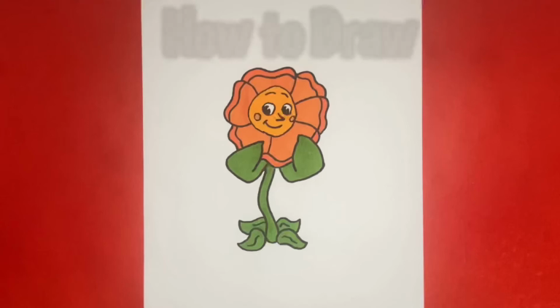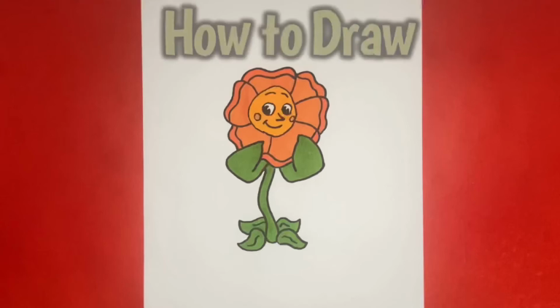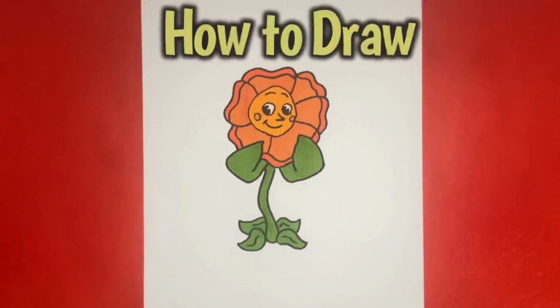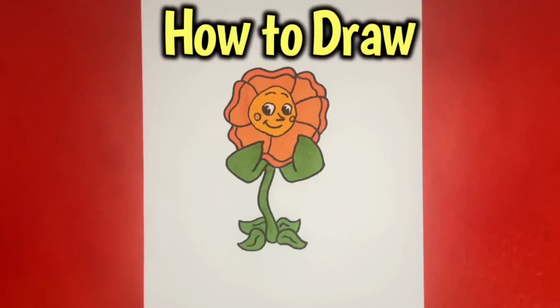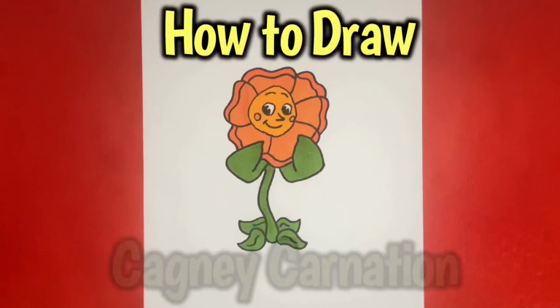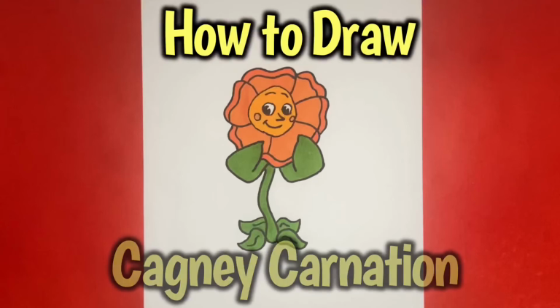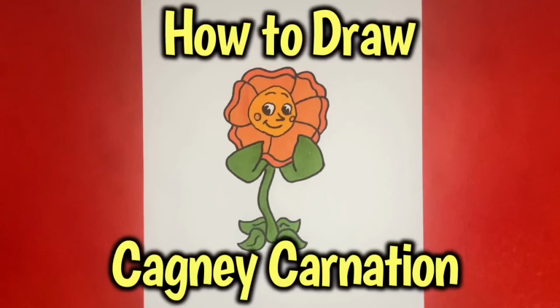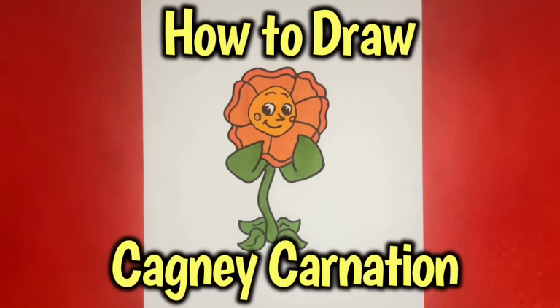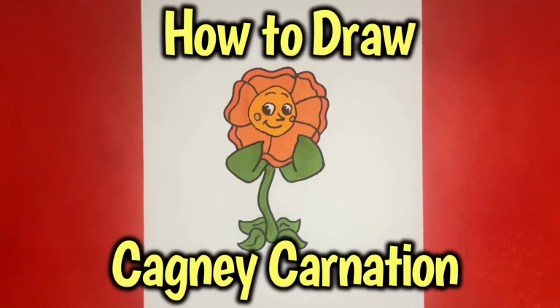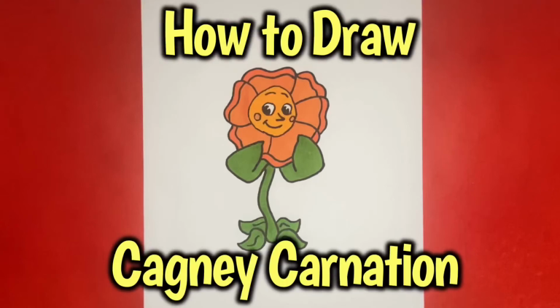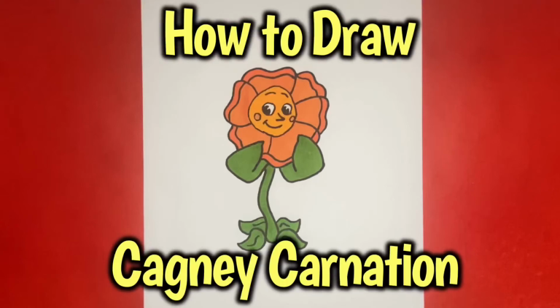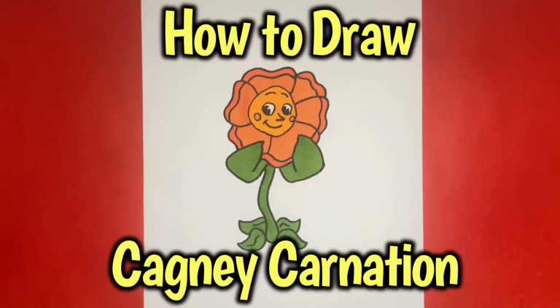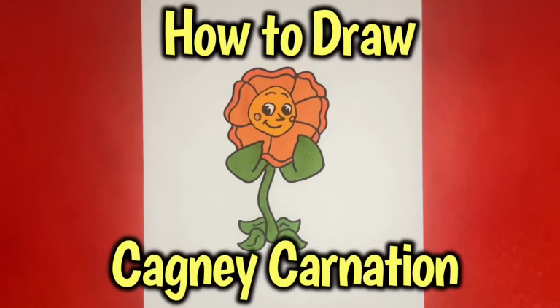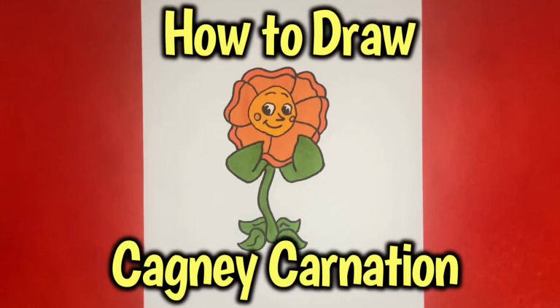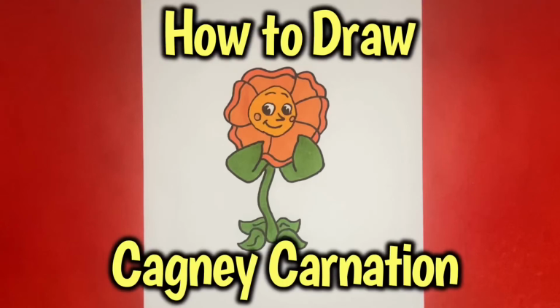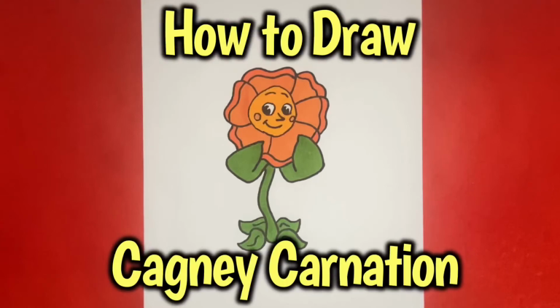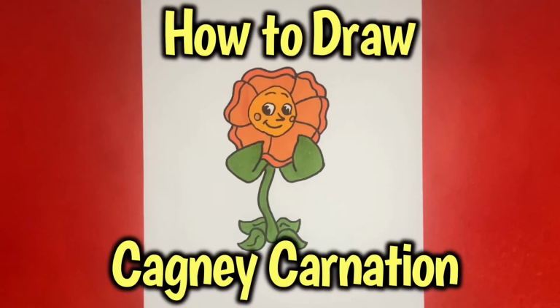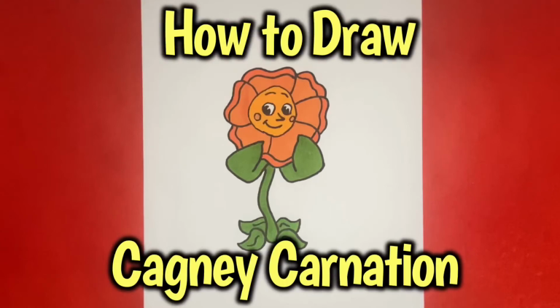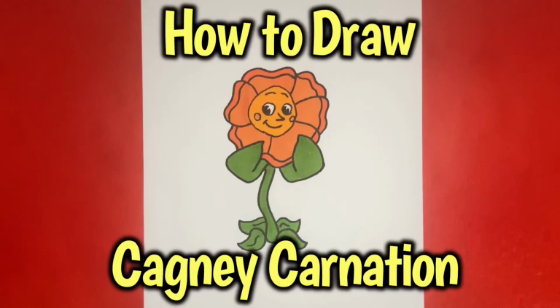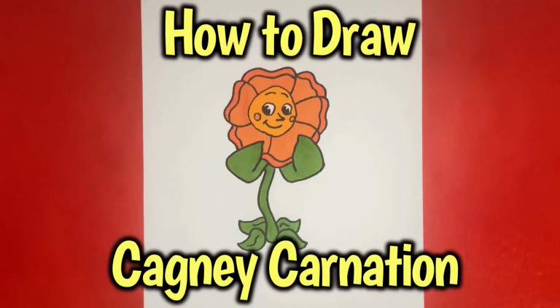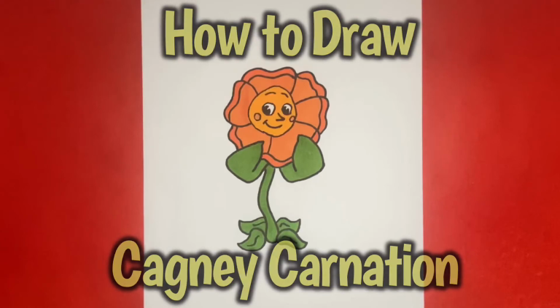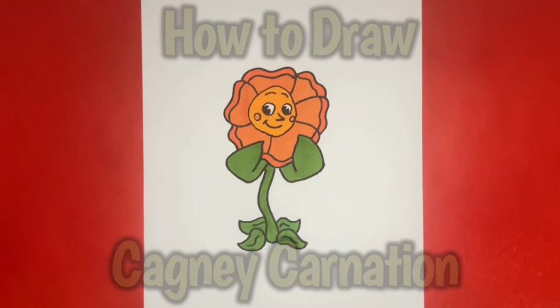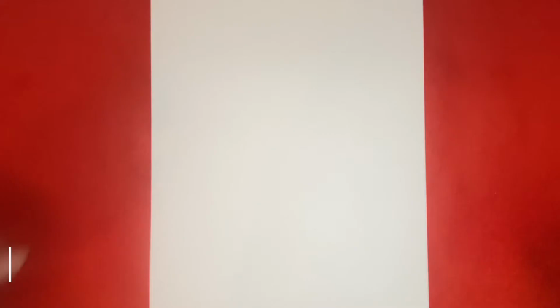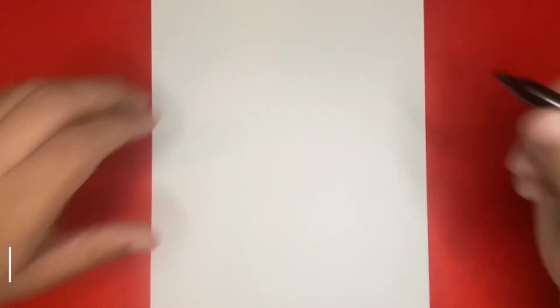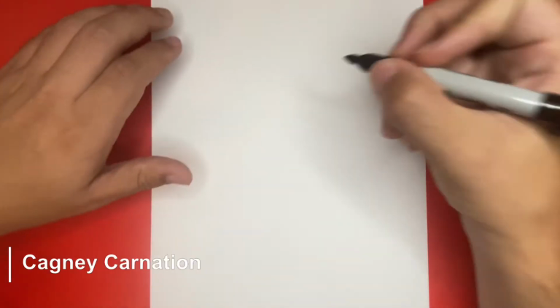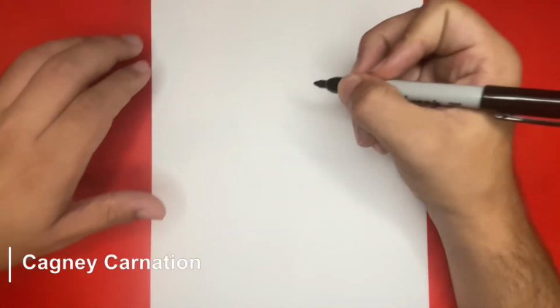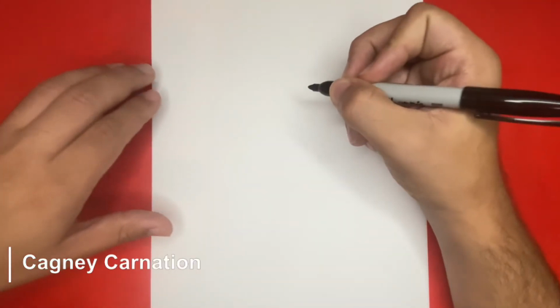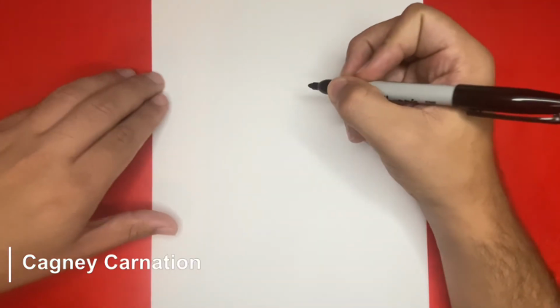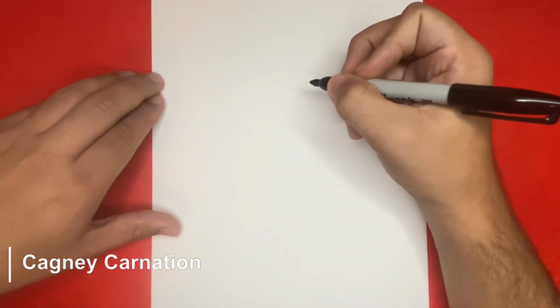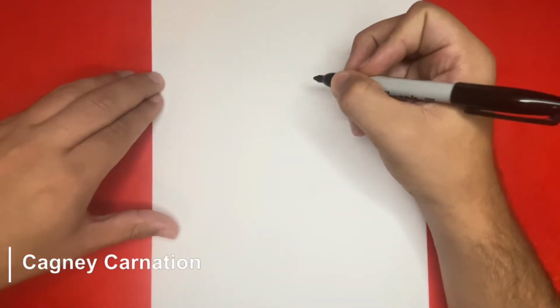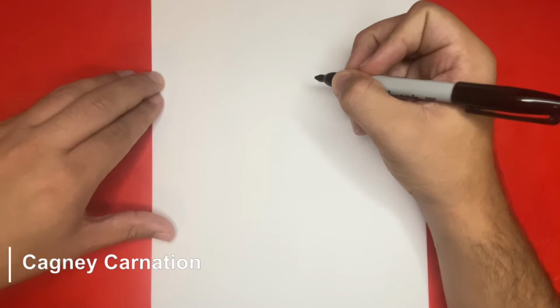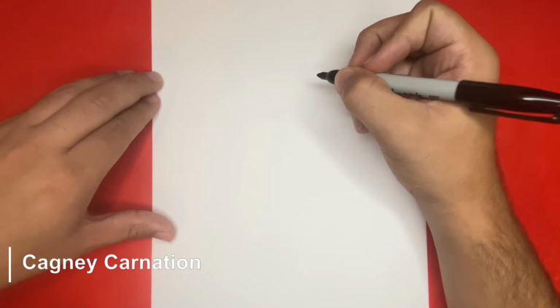How to draw Cagney Carnation from Cuphead, step-by-step. Hey, what's going on everyone?